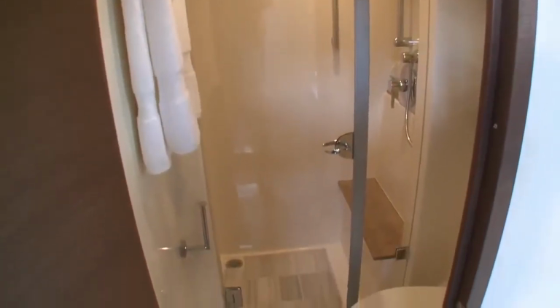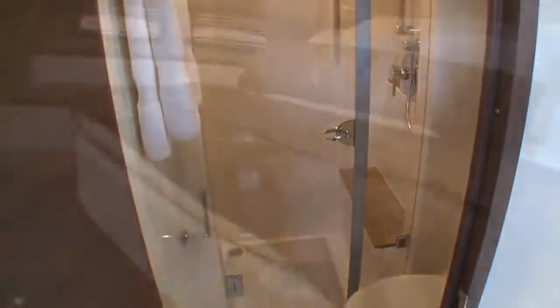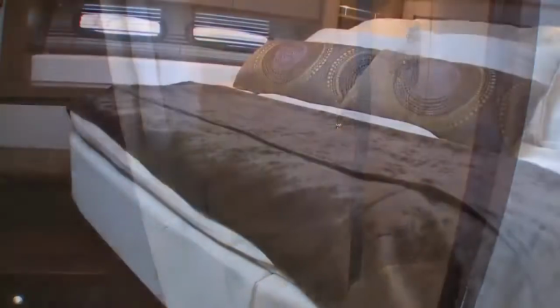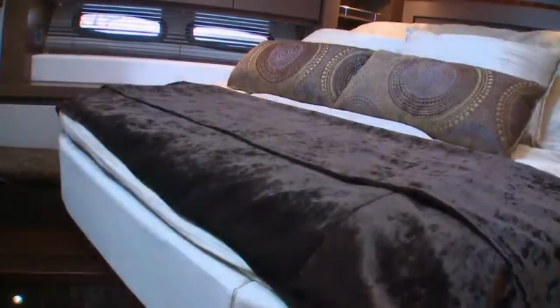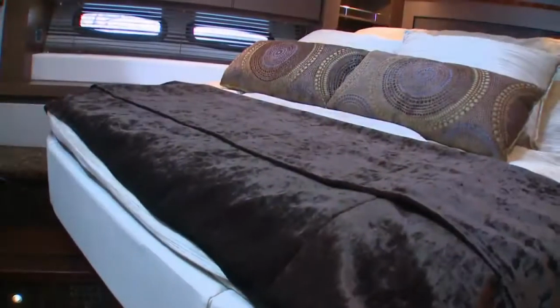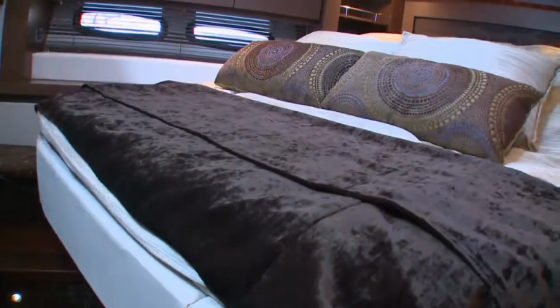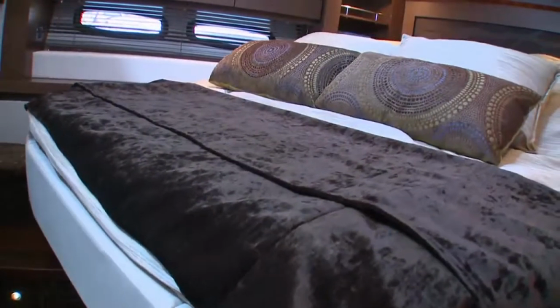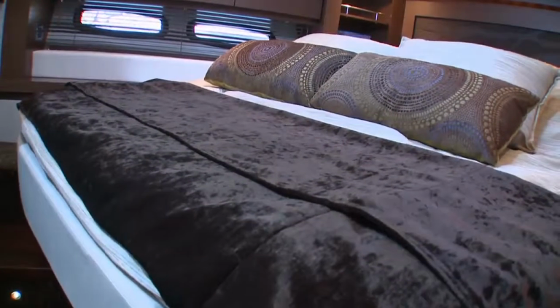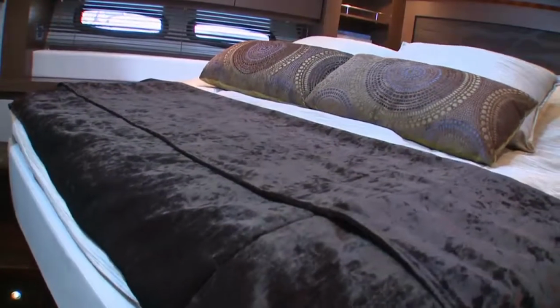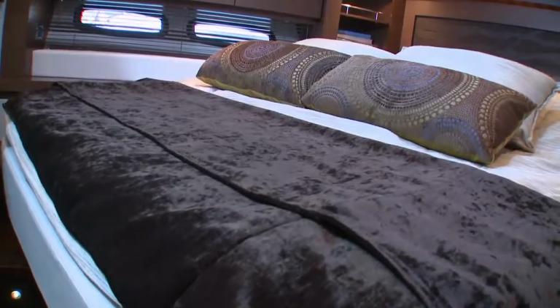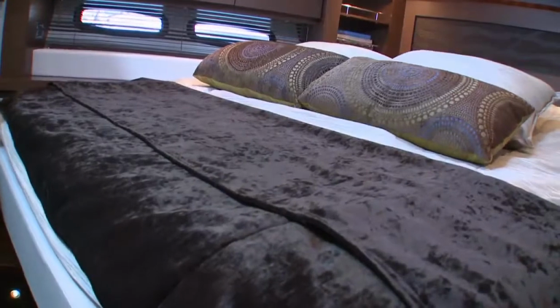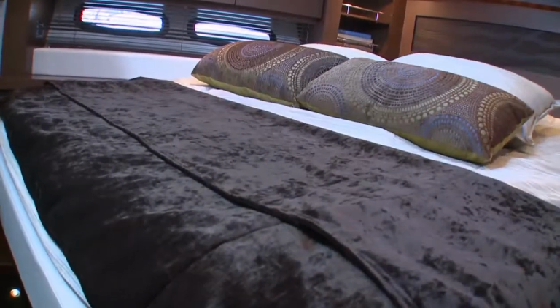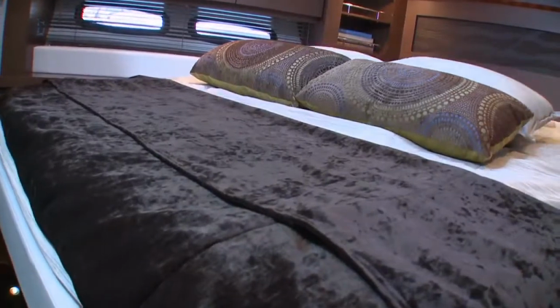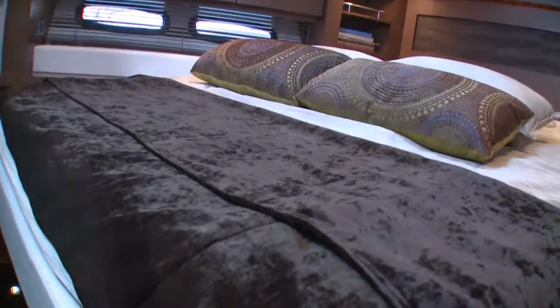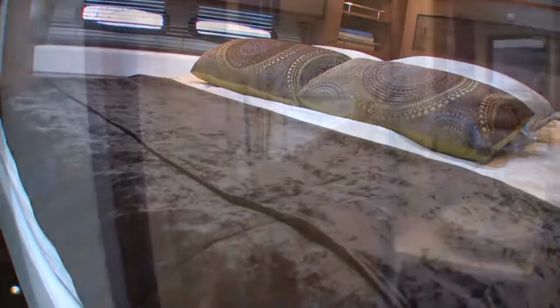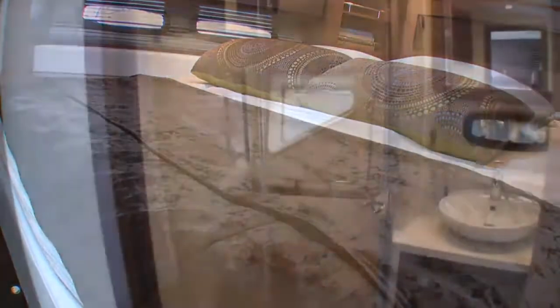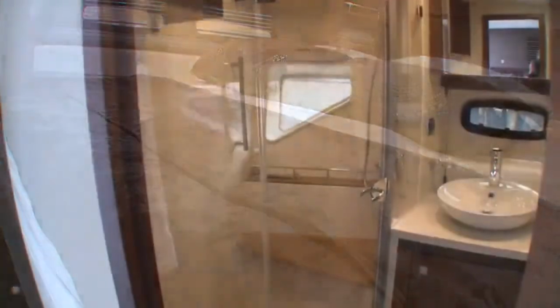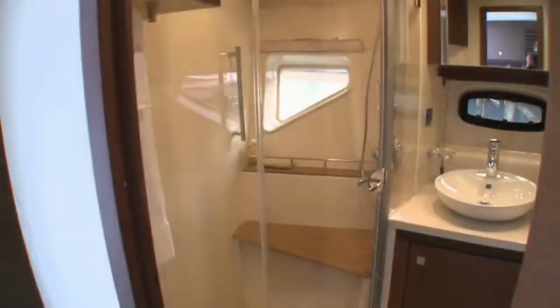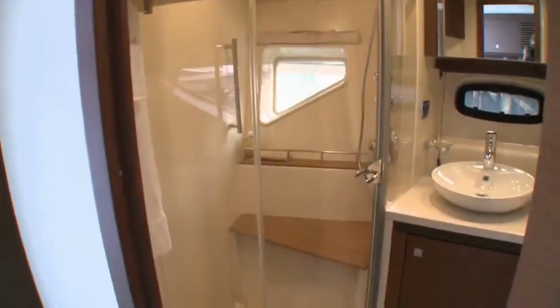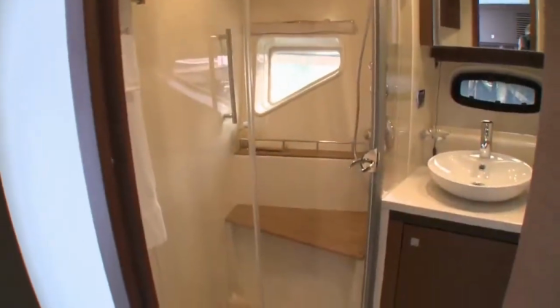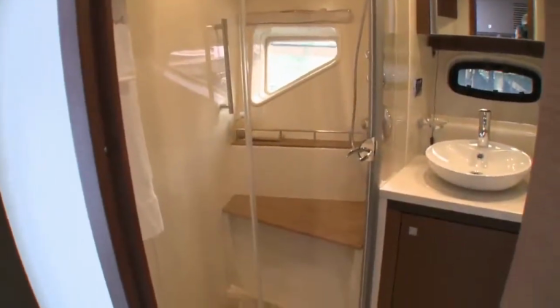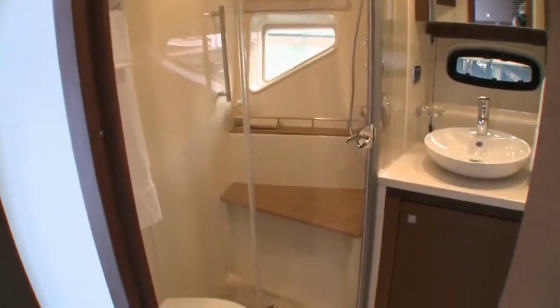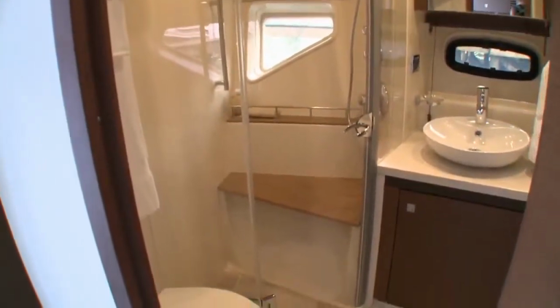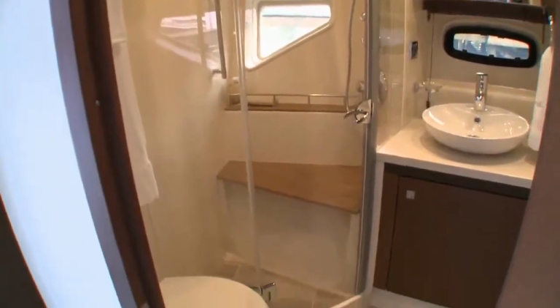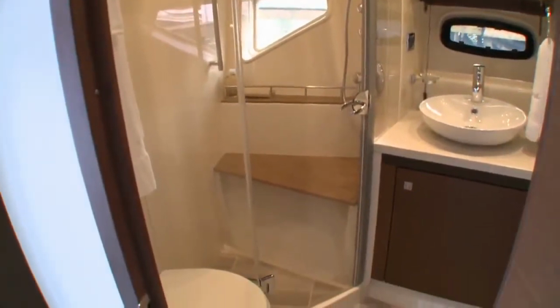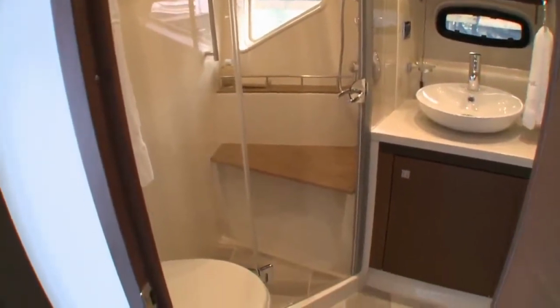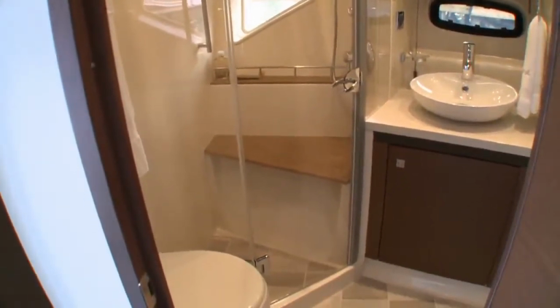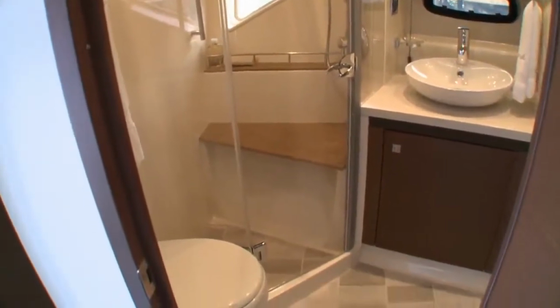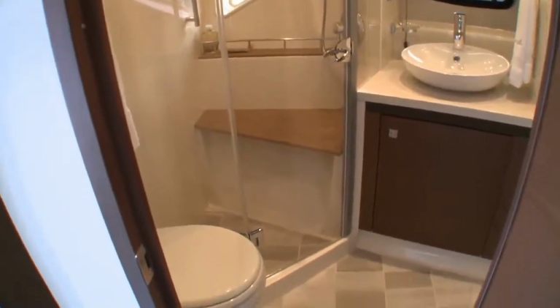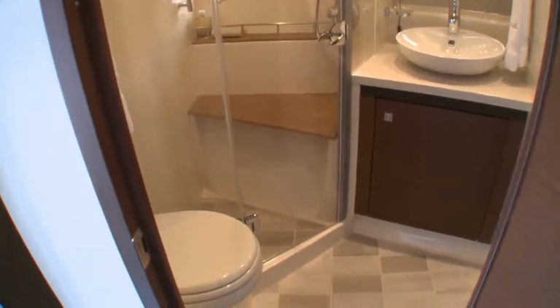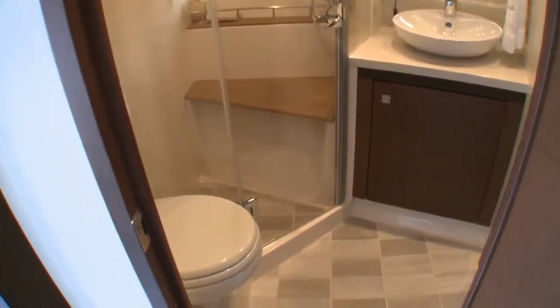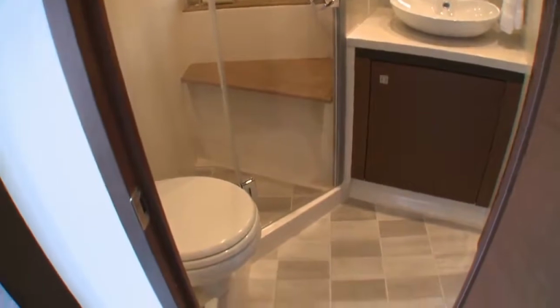The forward stateroom has an electric reclining berth, lots of storage, and access to the shared day head with enclosed shower.